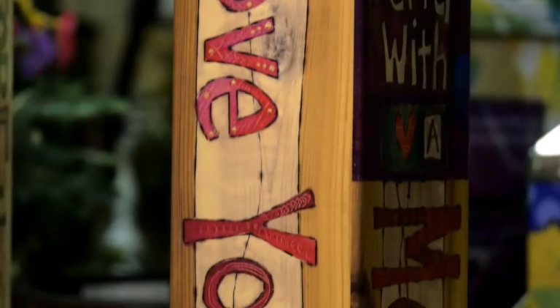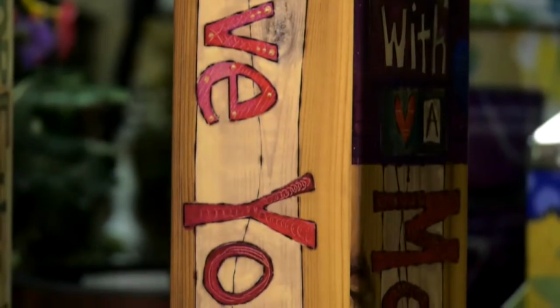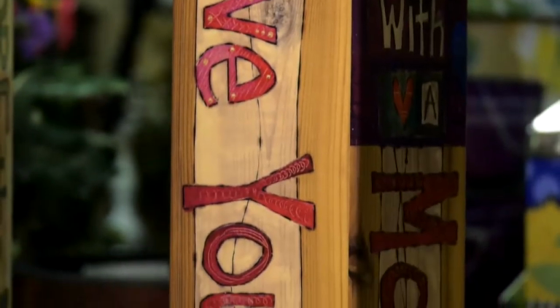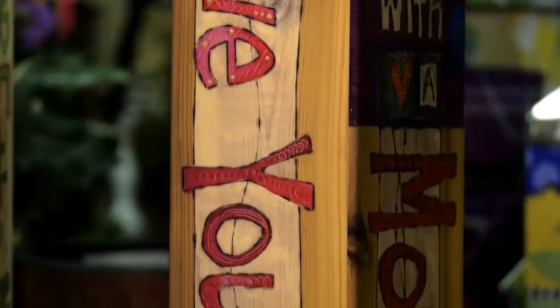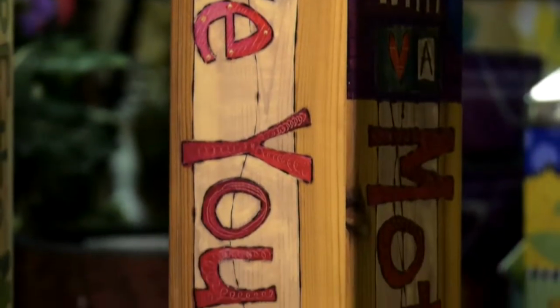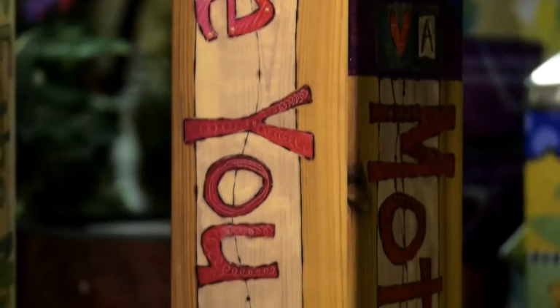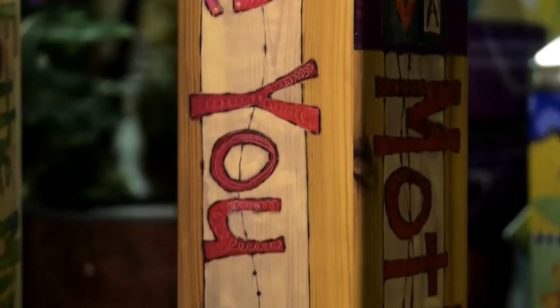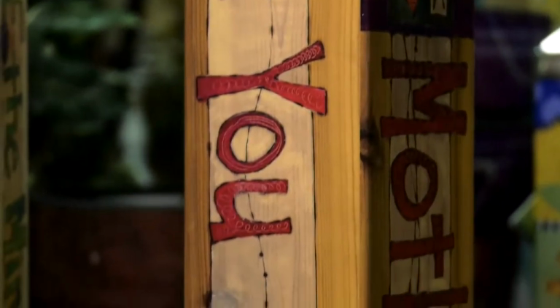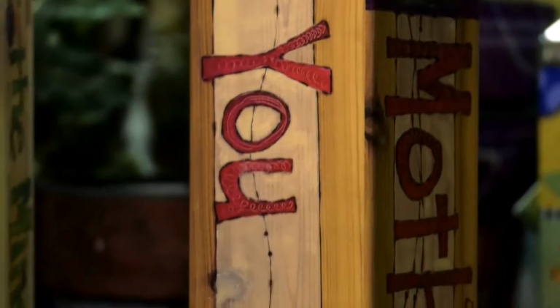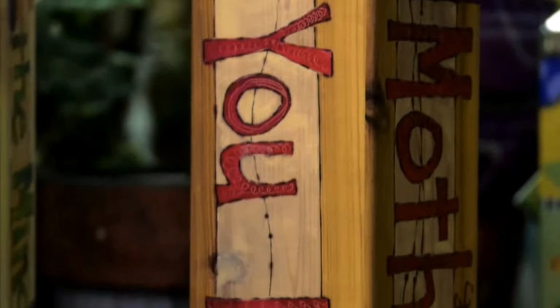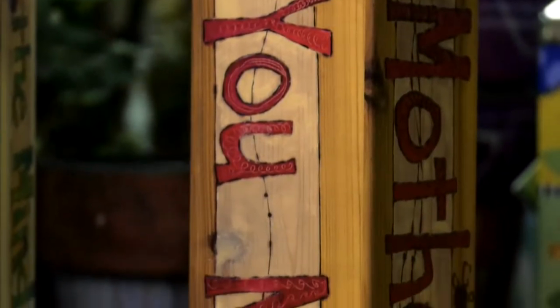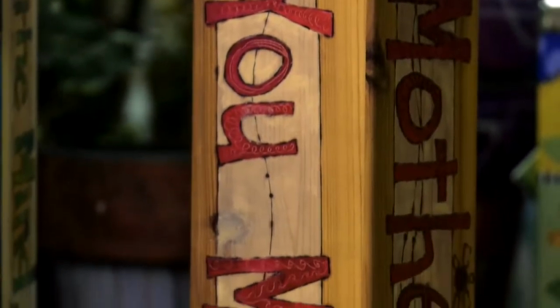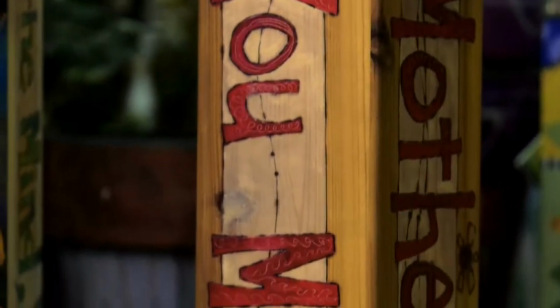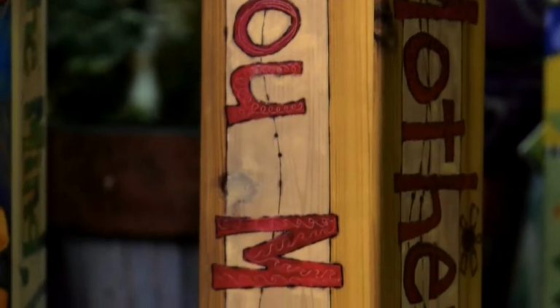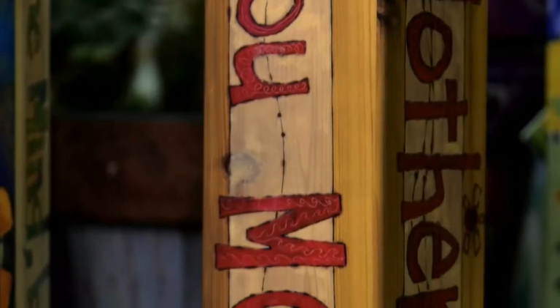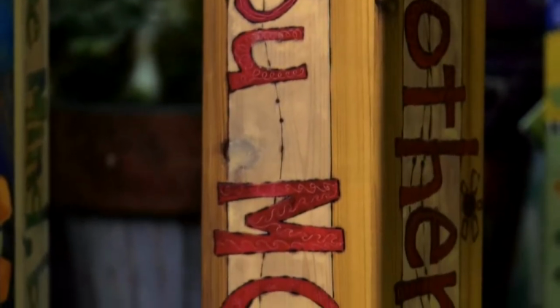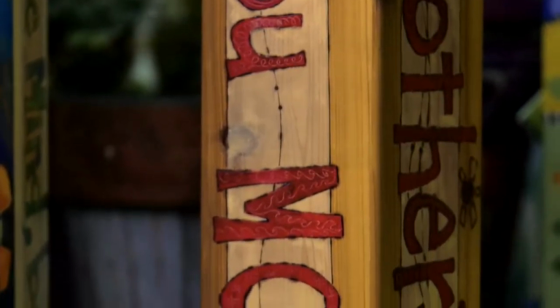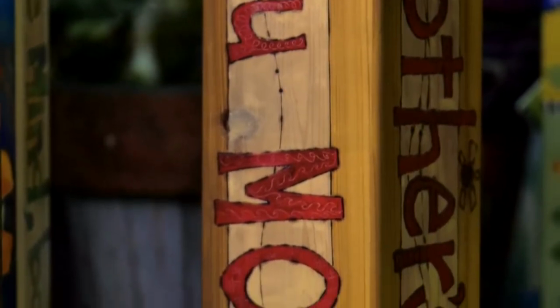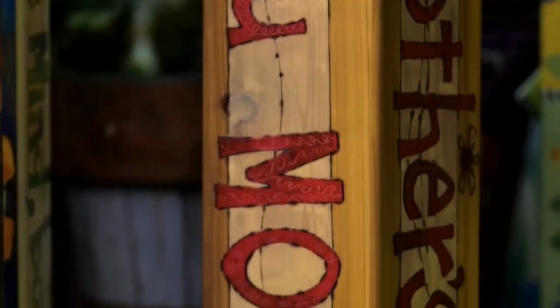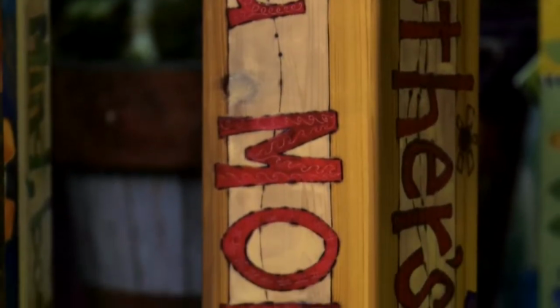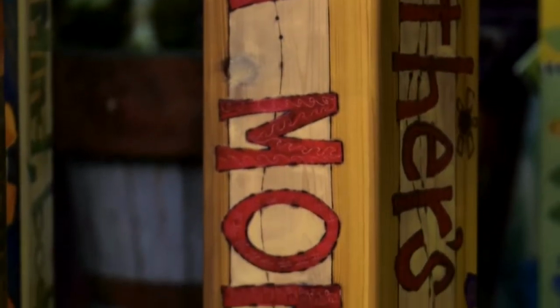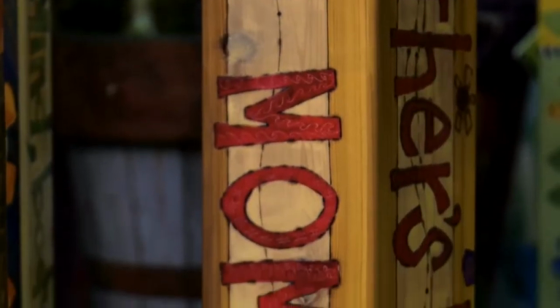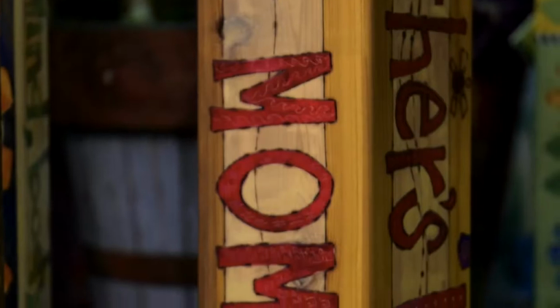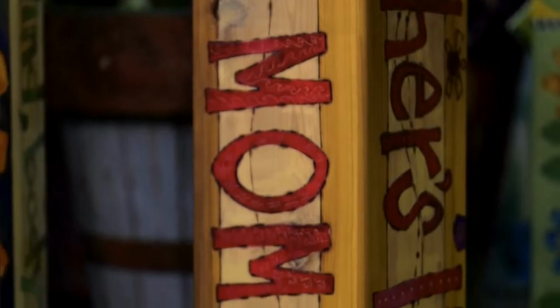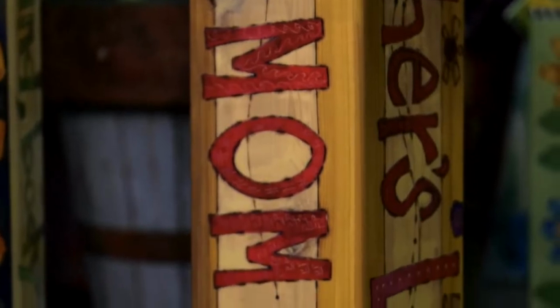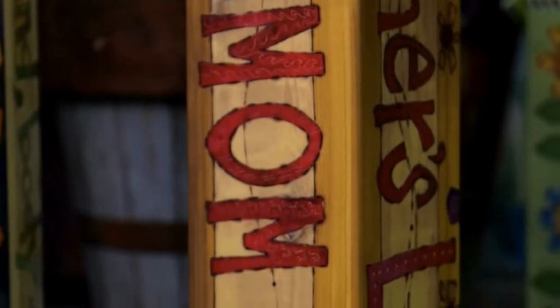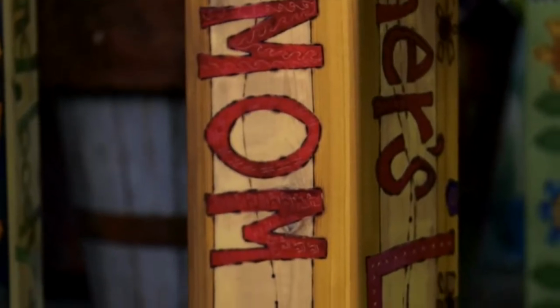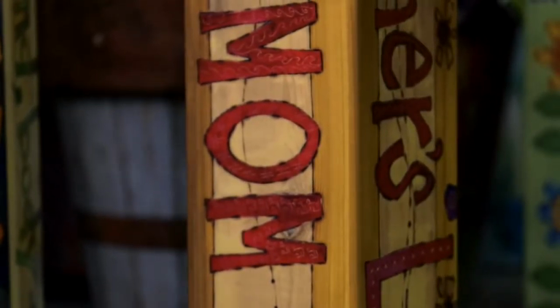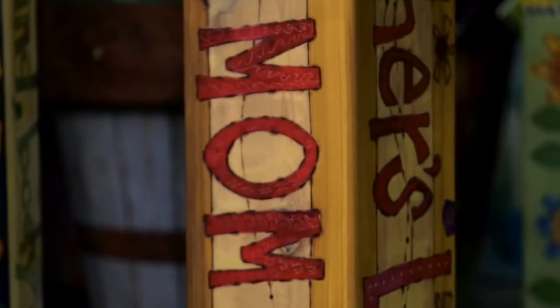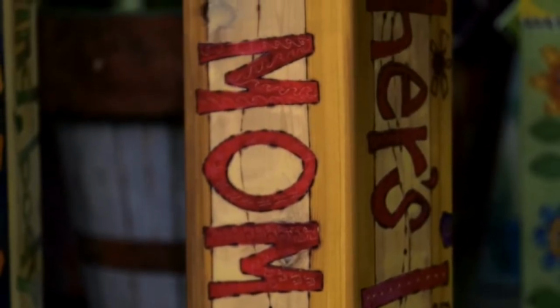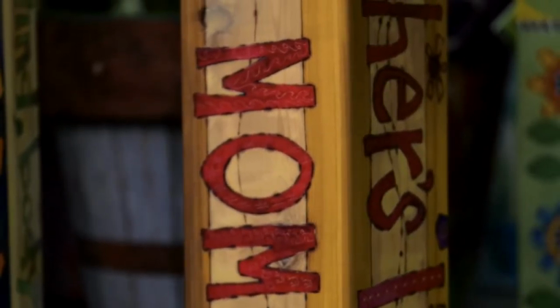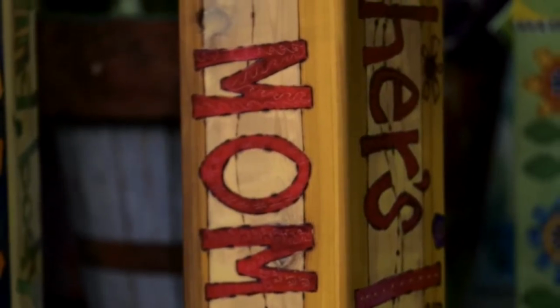Exactly. And you can get them as gifts. Yes, this one back here says 'mother' on it, so that would be a great gift for your mom.